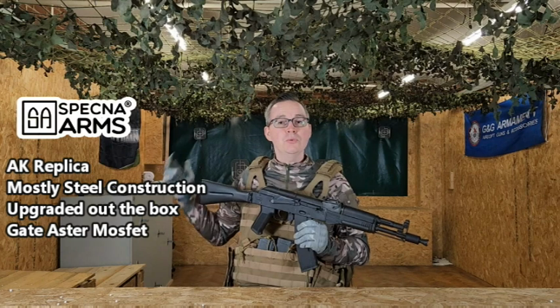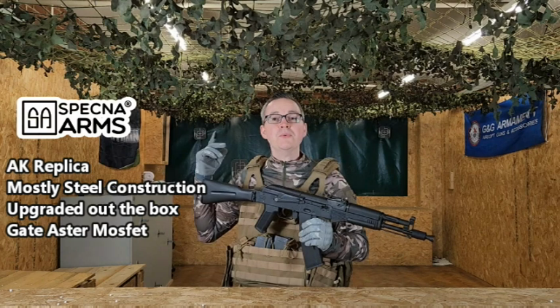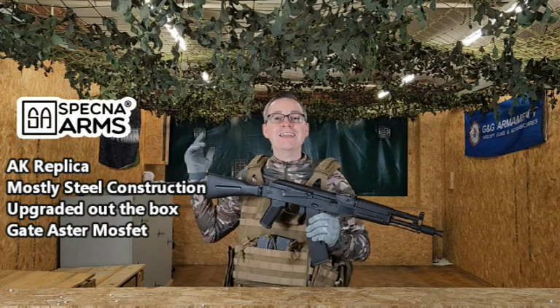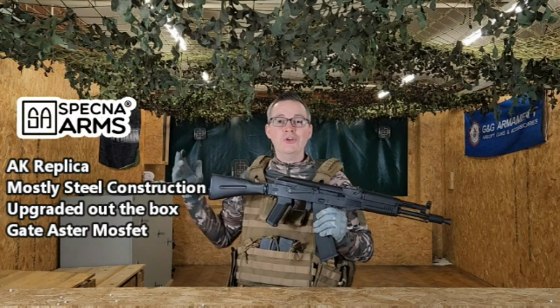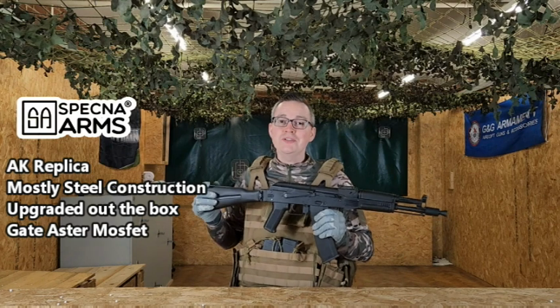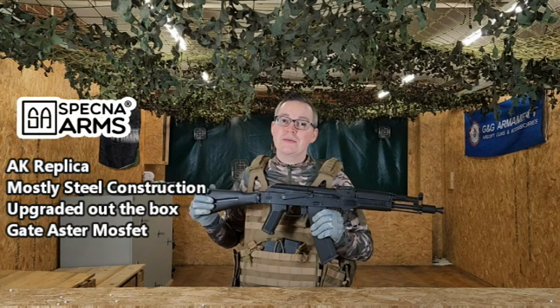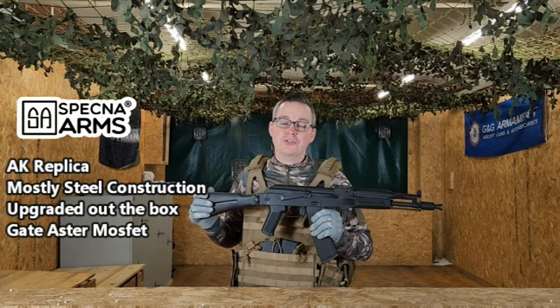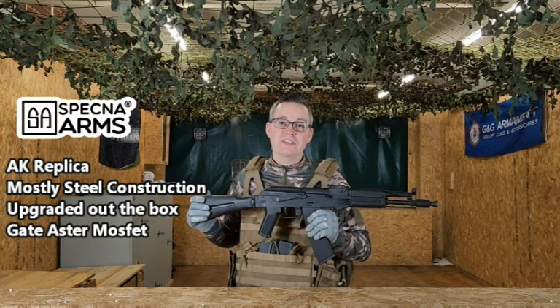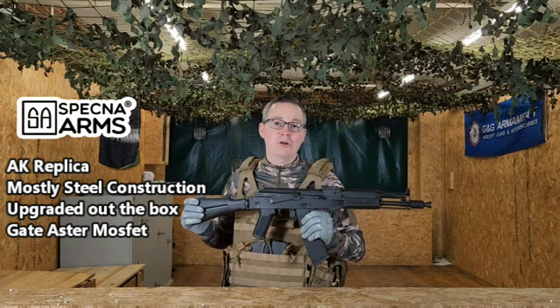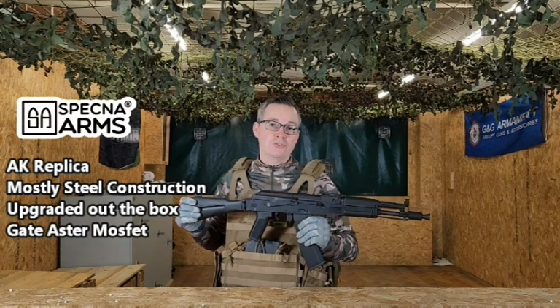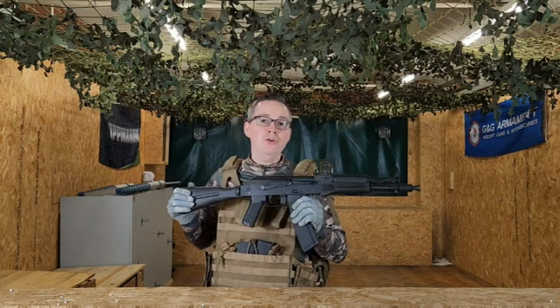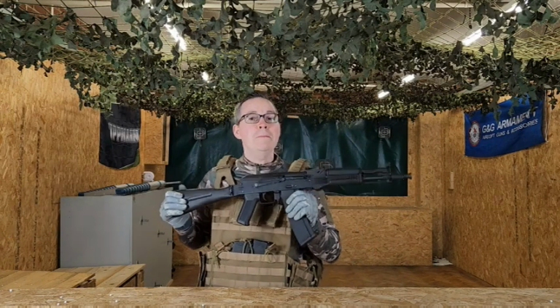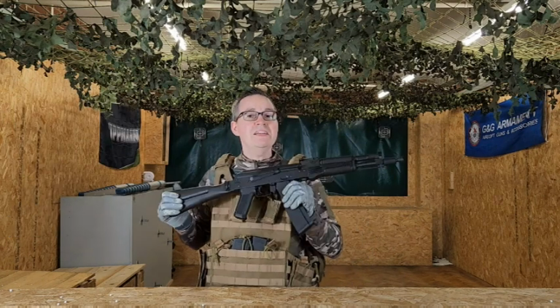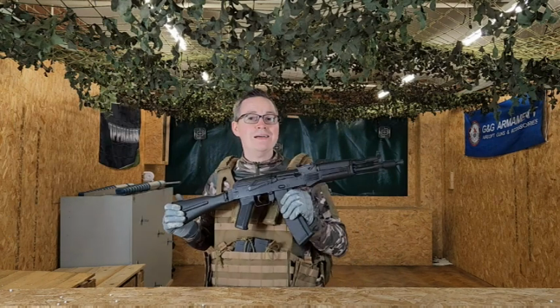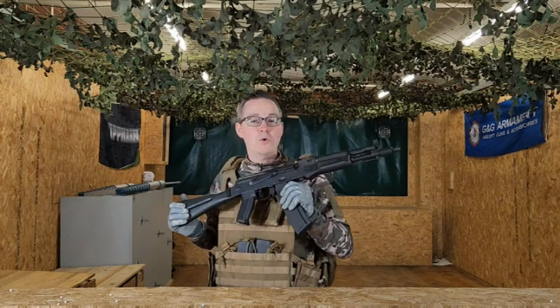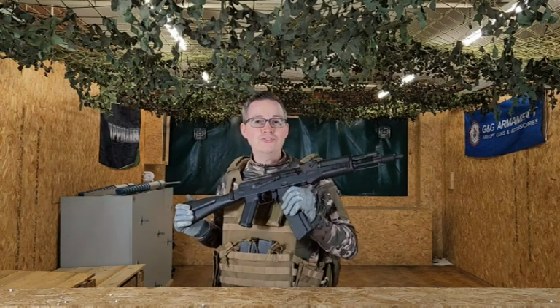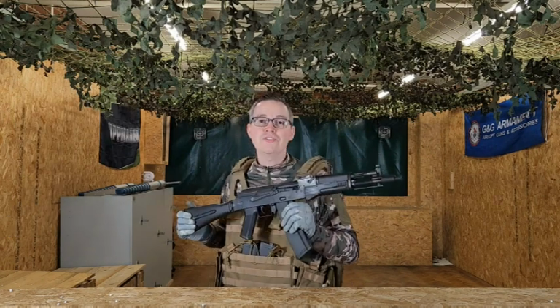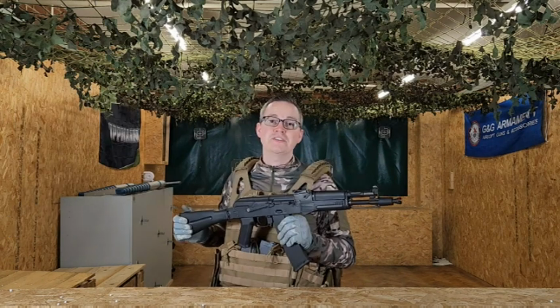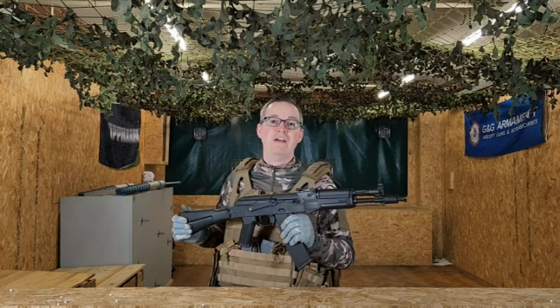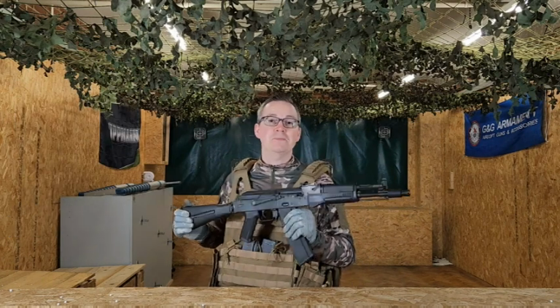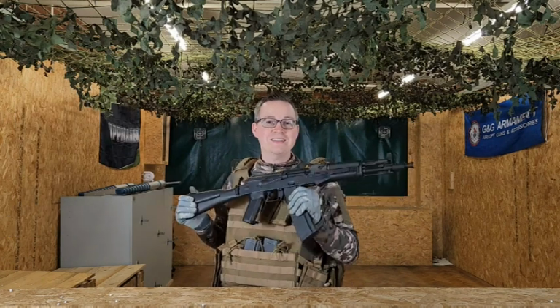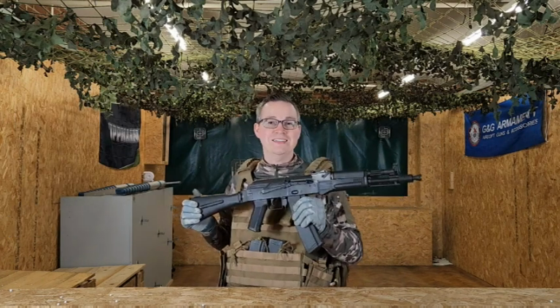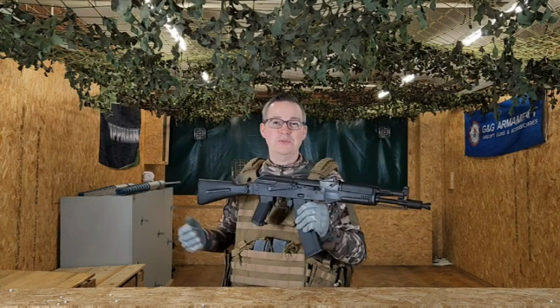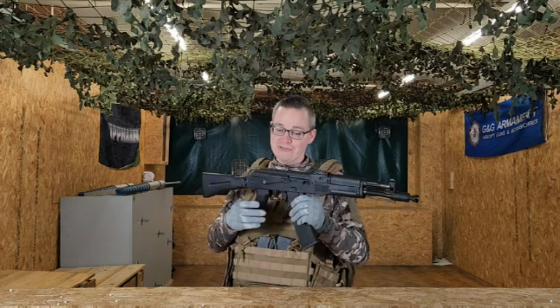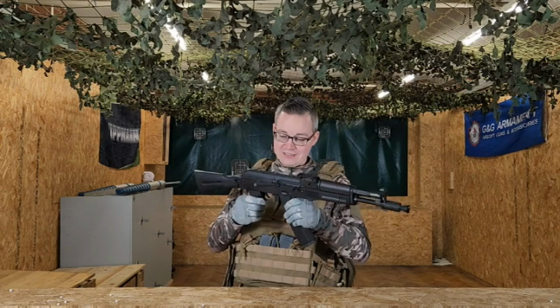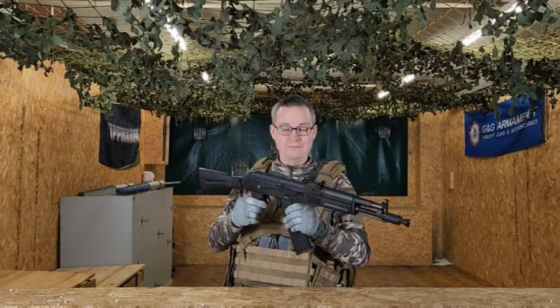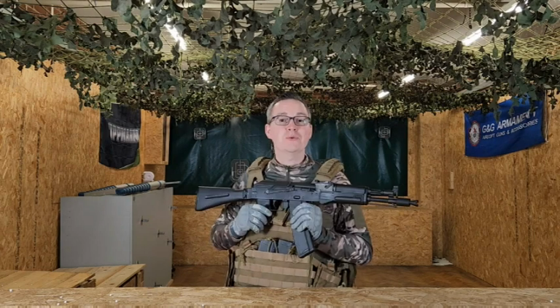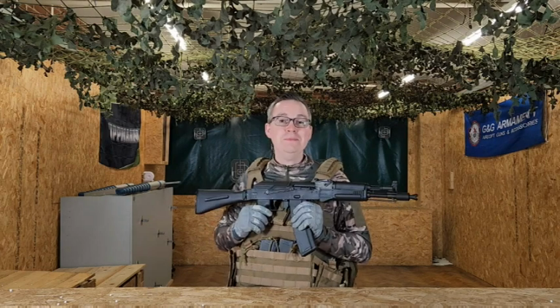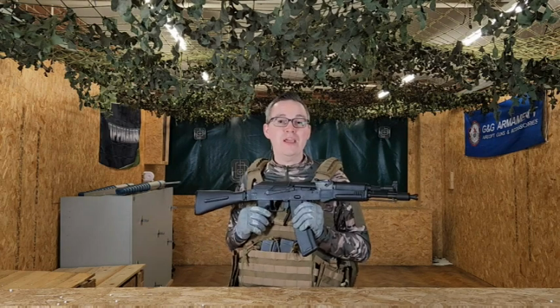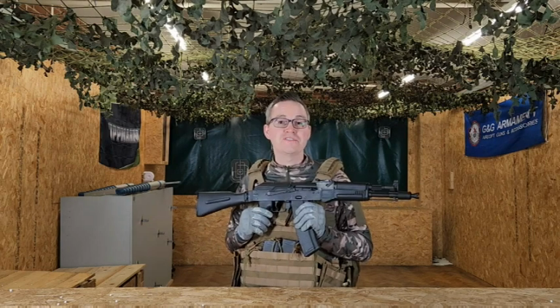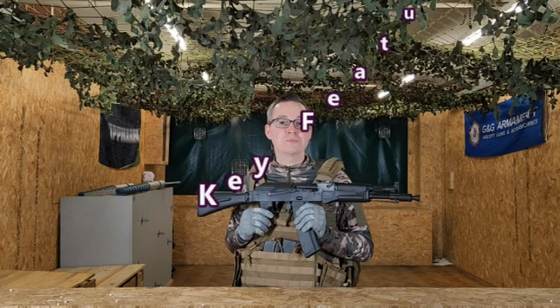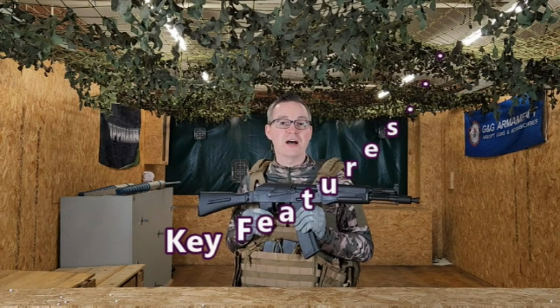You also get included in the box with this model two mid-cap 130-round magazines, which is great and will keep you going for some time.